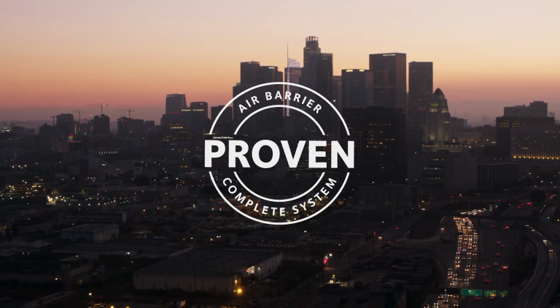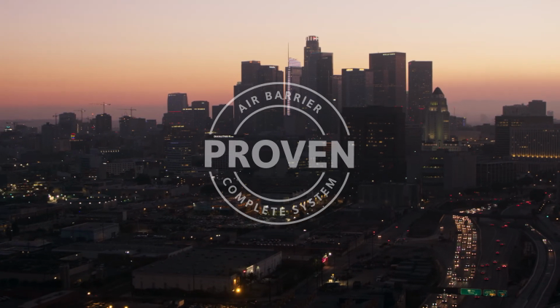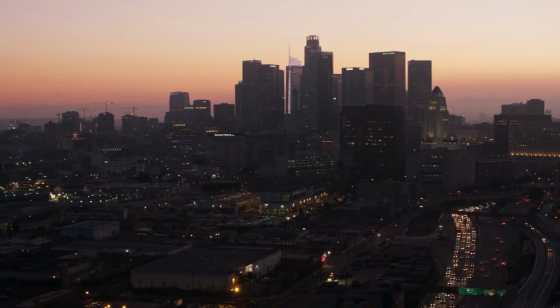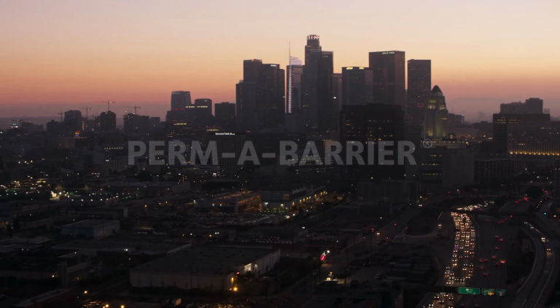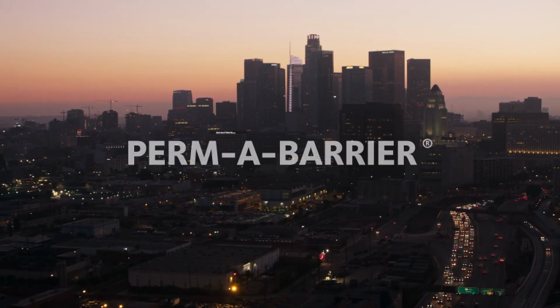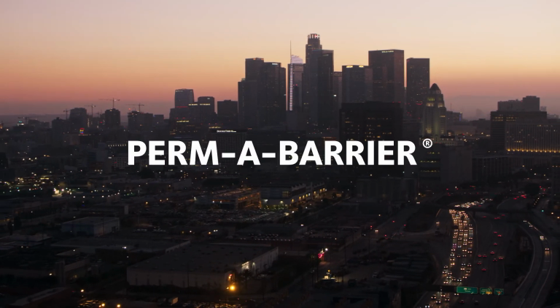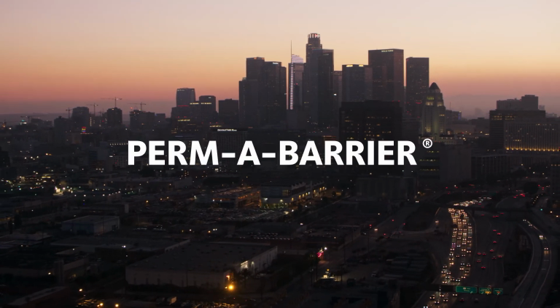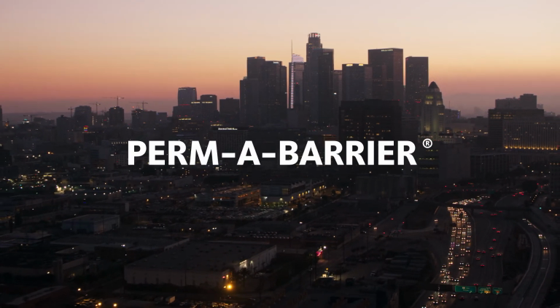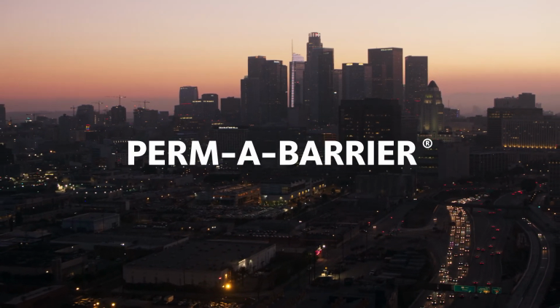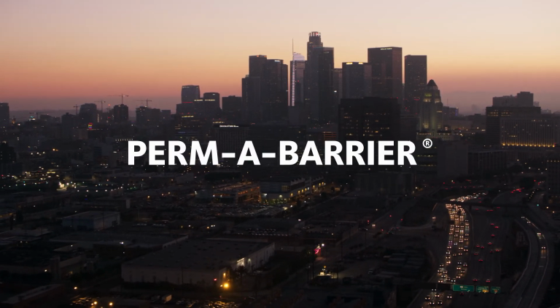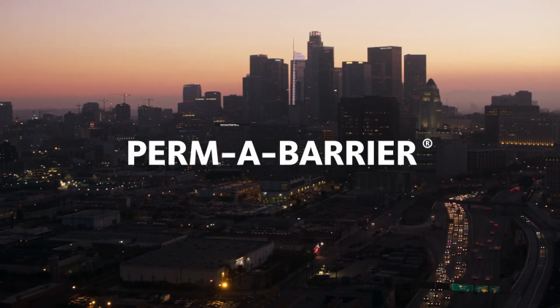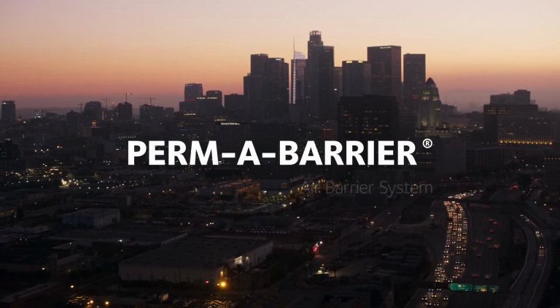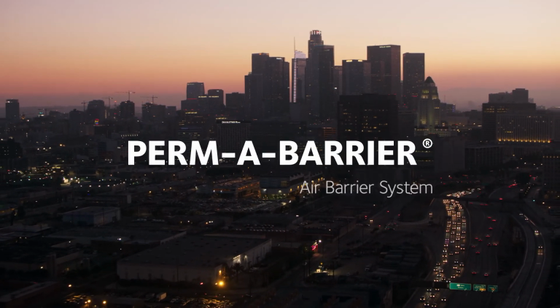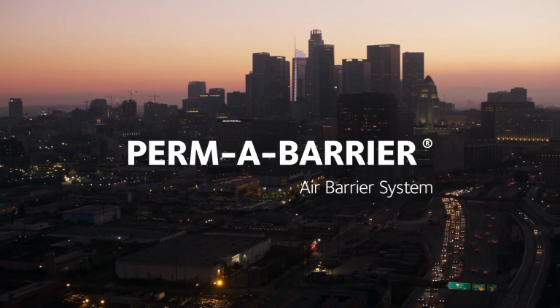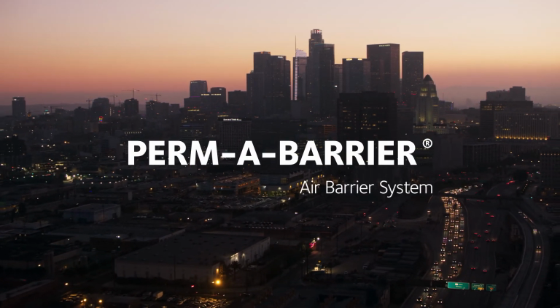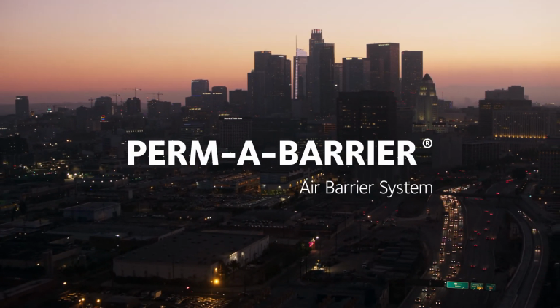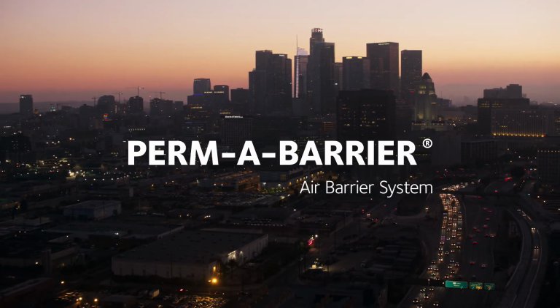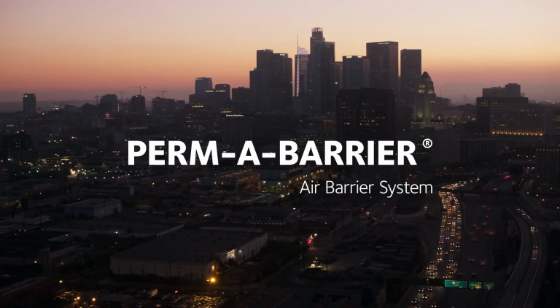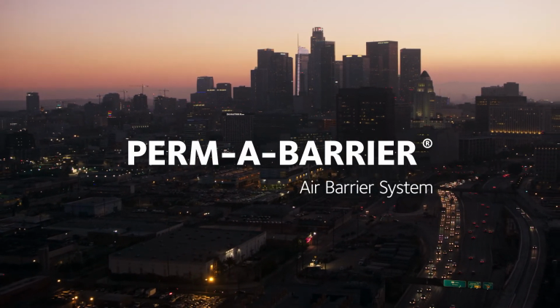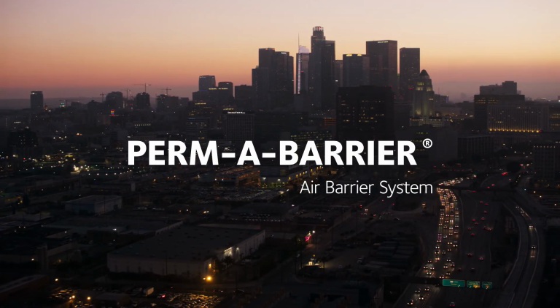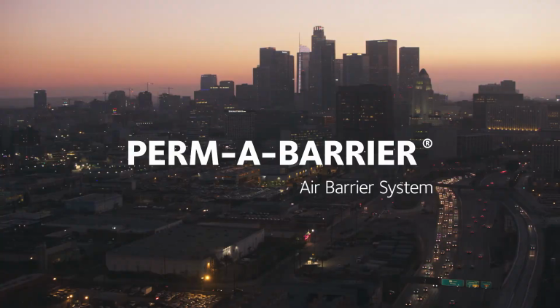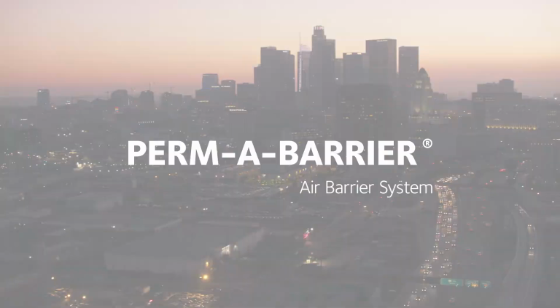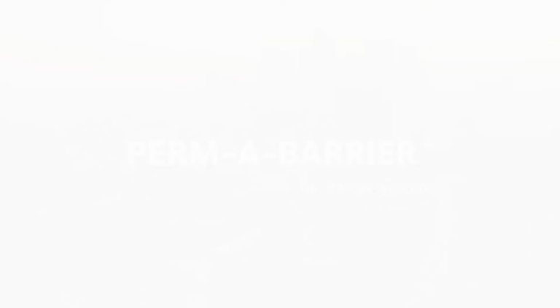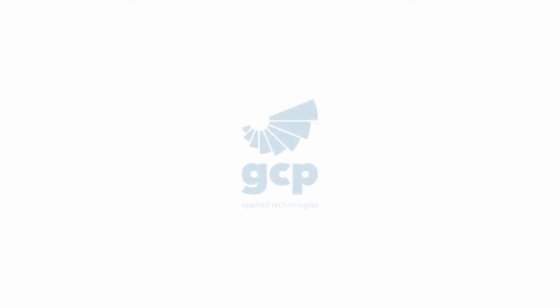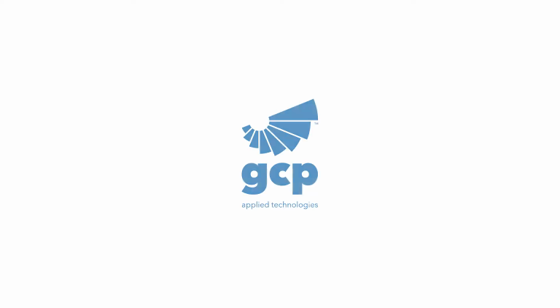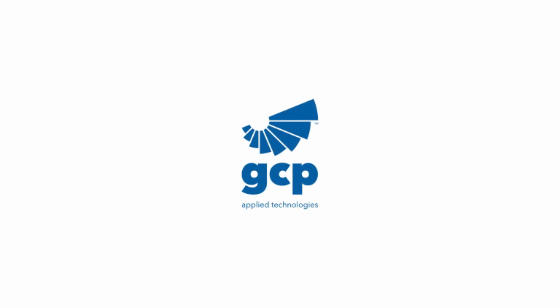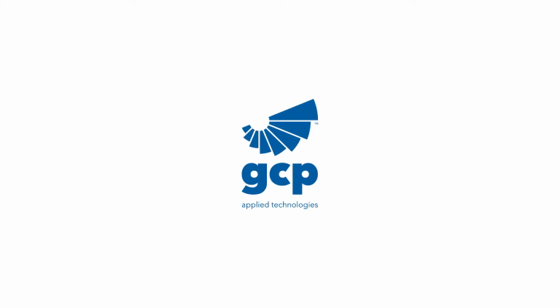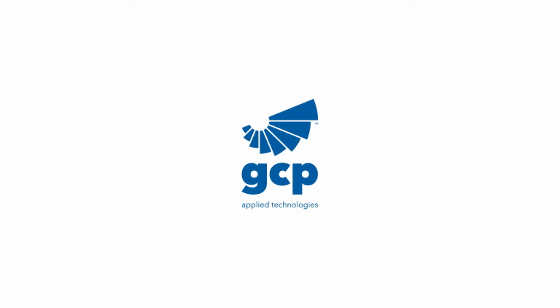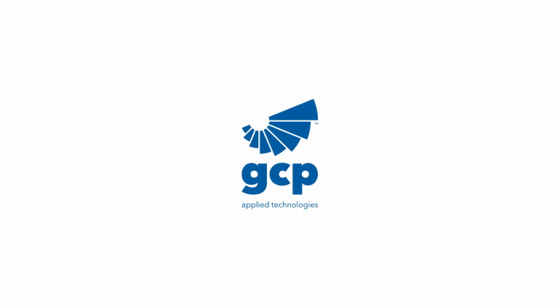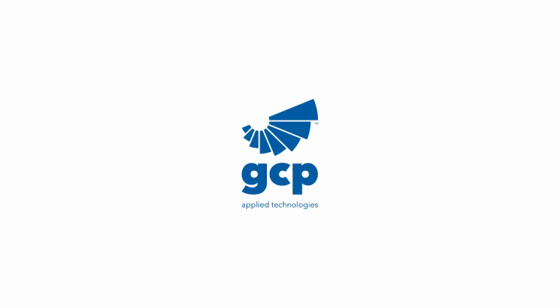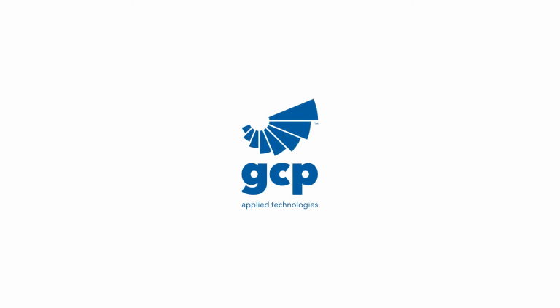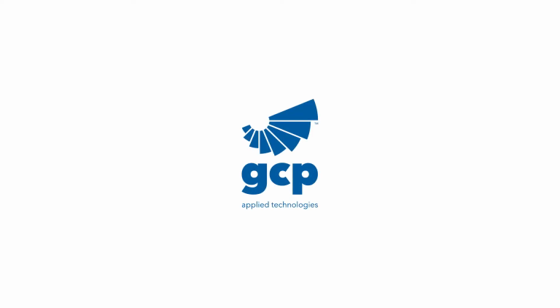Permabarrier. Your proven air barrier system from GCP Applied Technologies.